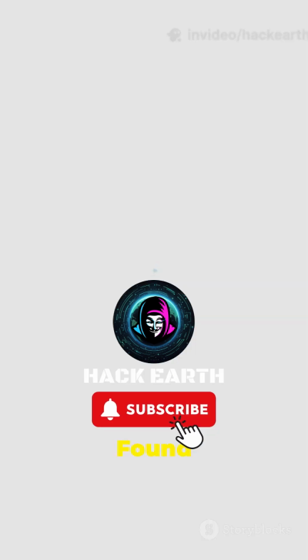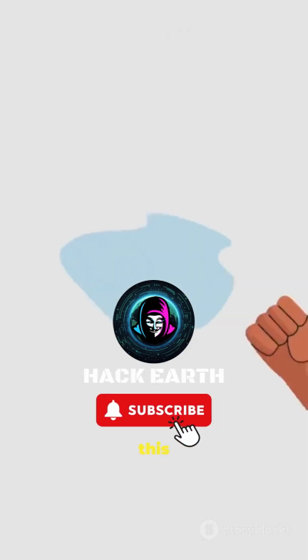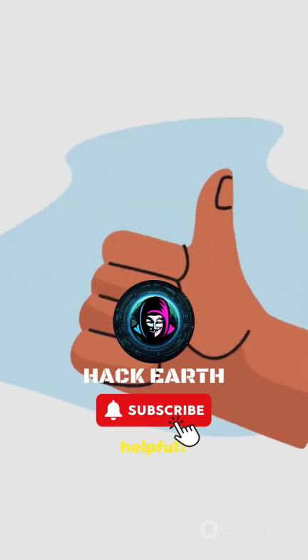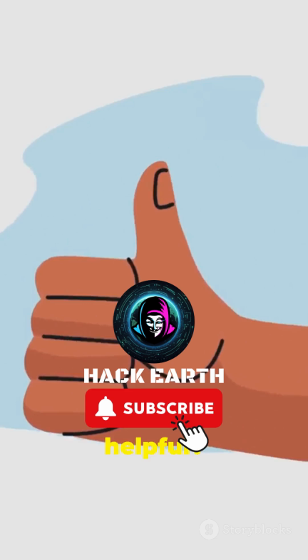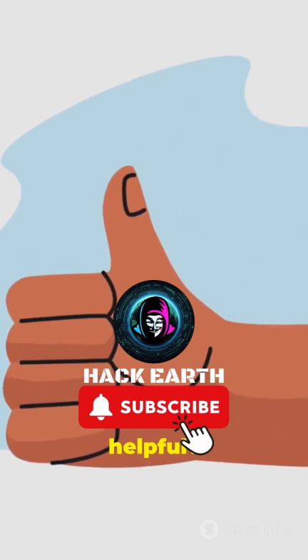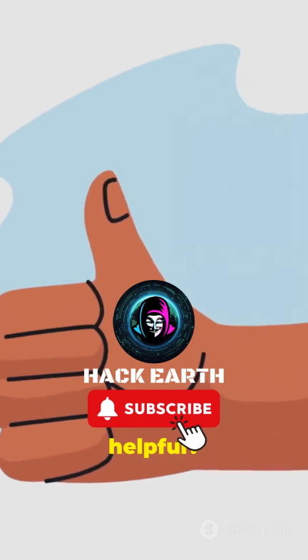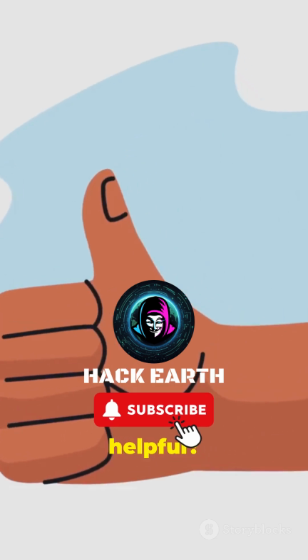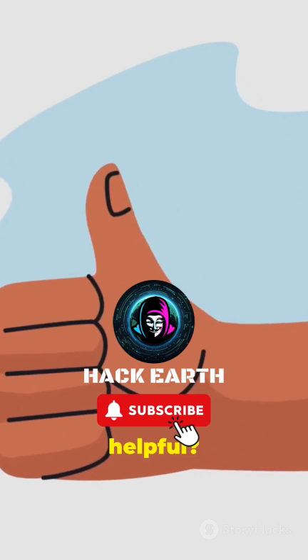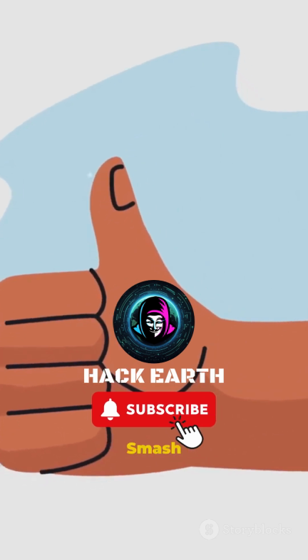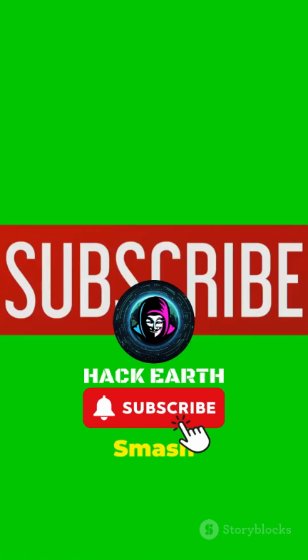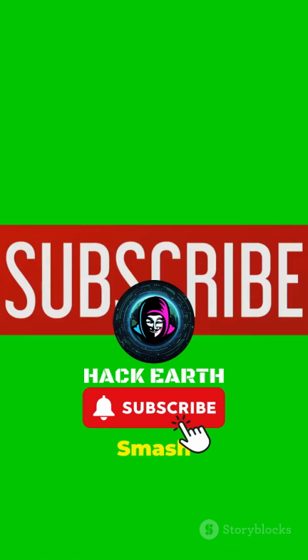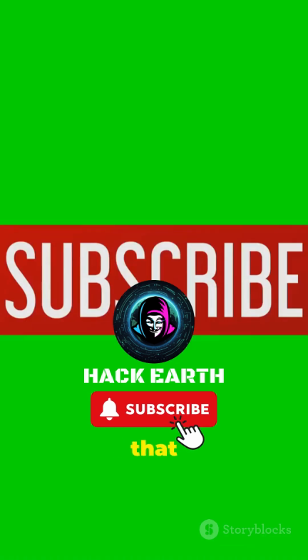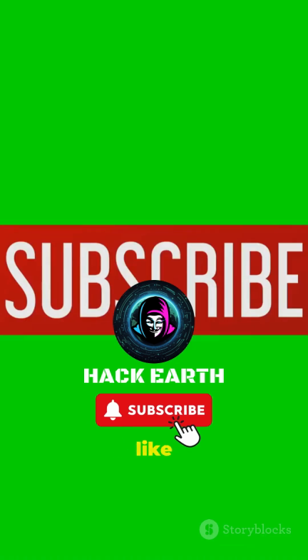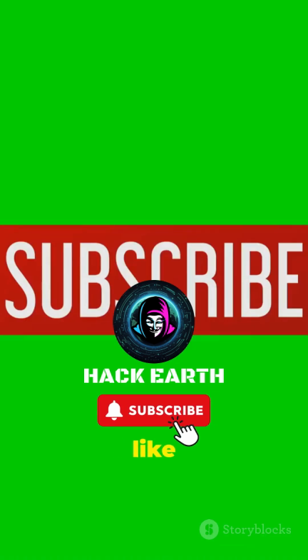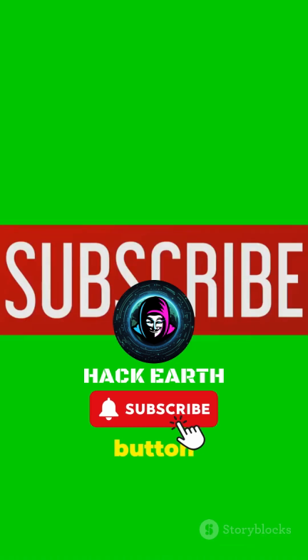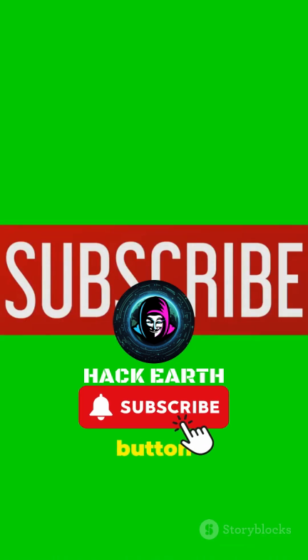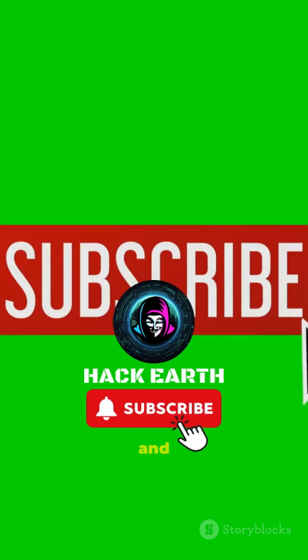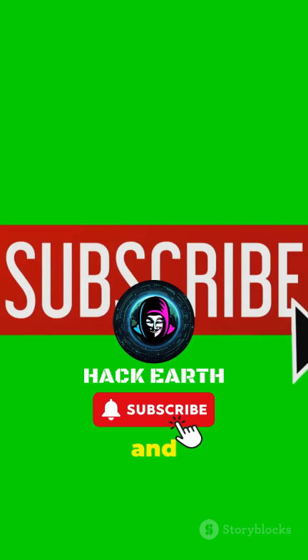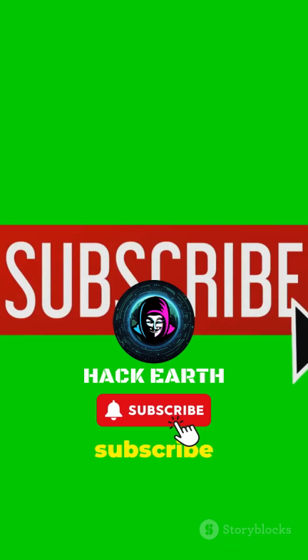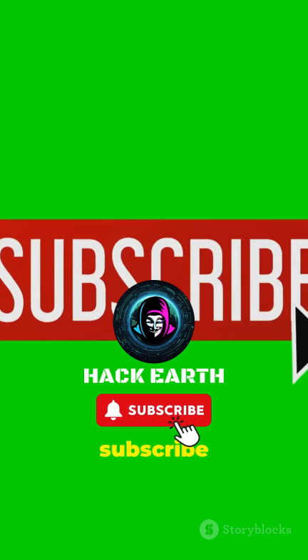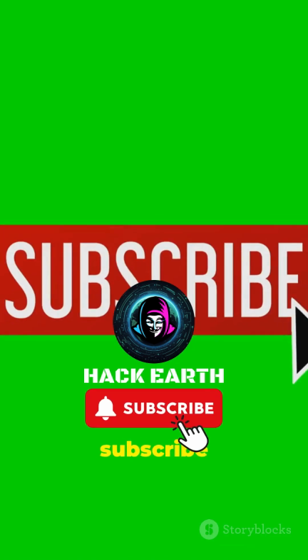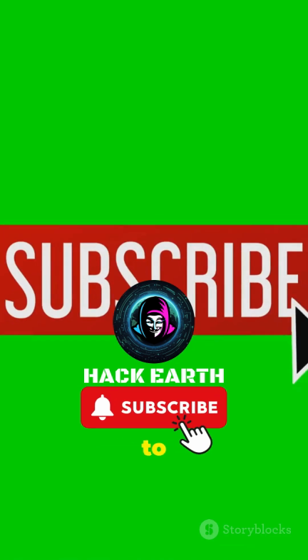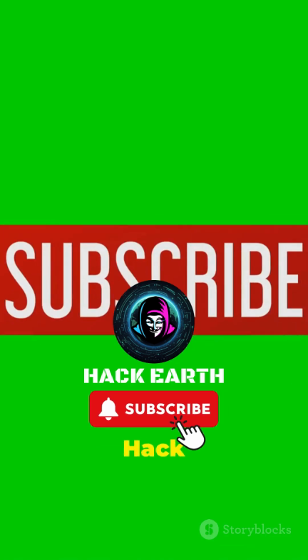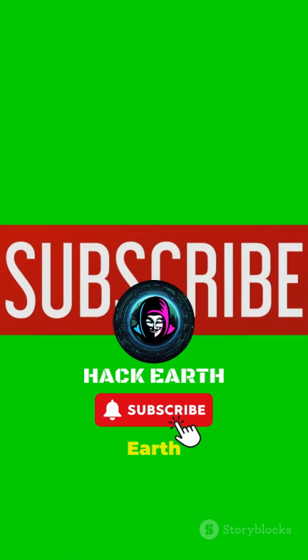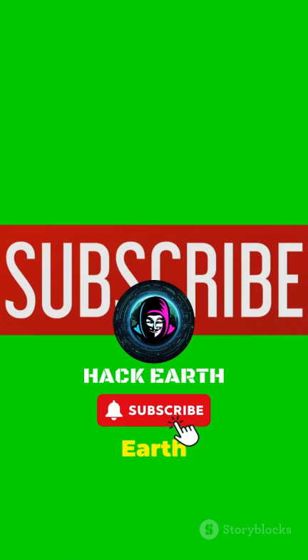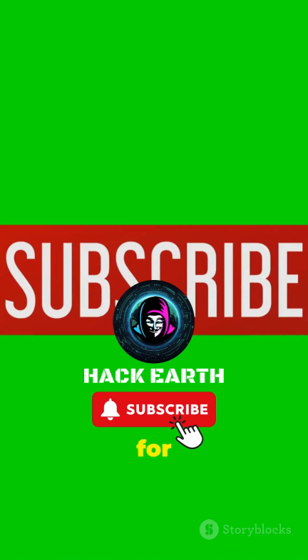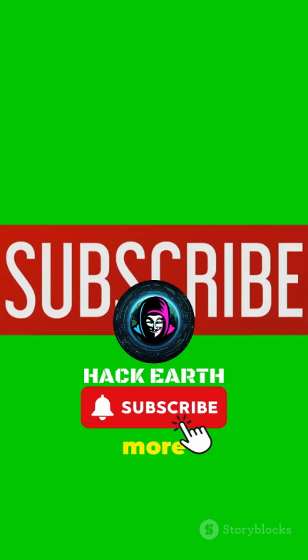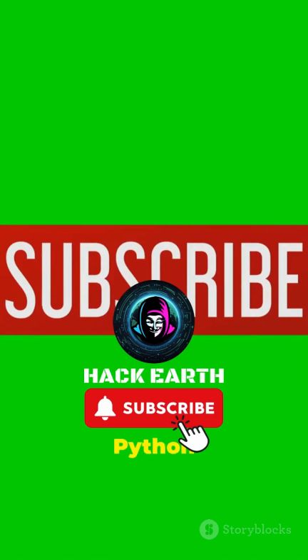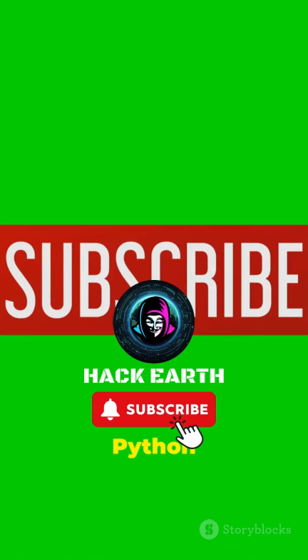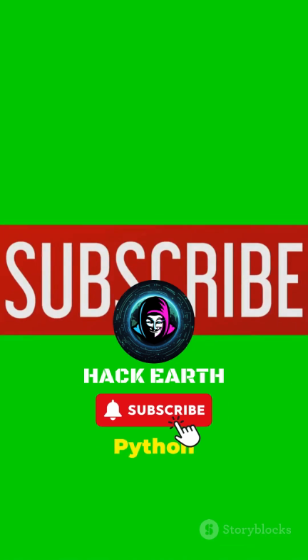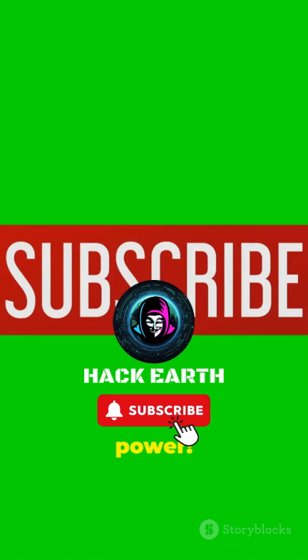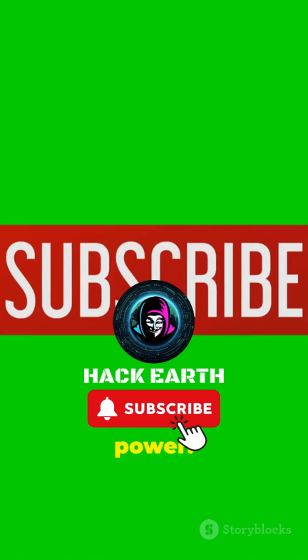Found this helpful? Smash that like button and subscribe to HackEarth for more Python power.